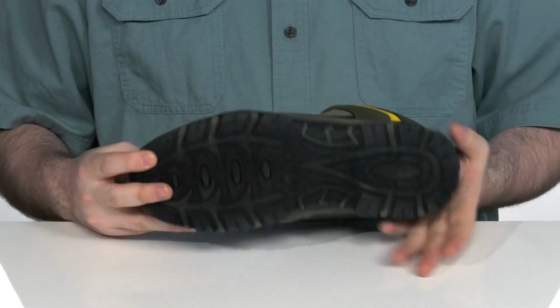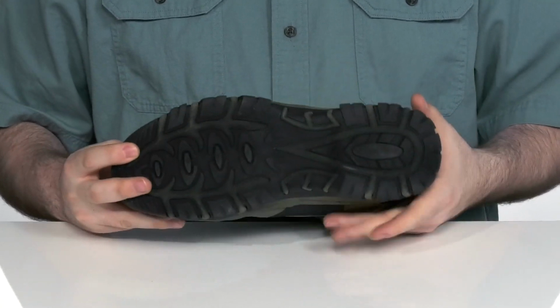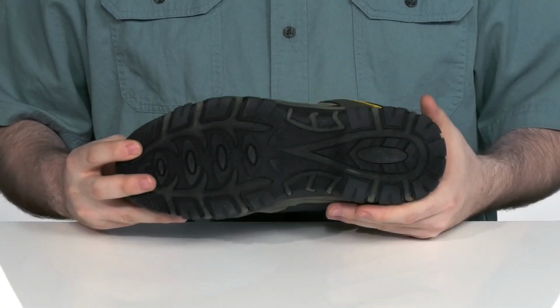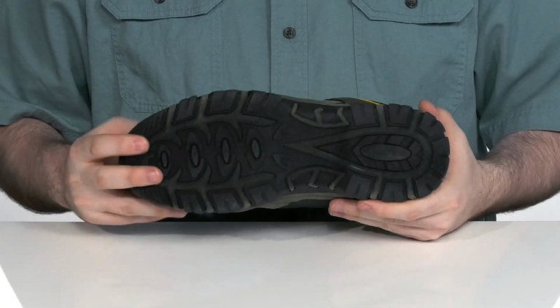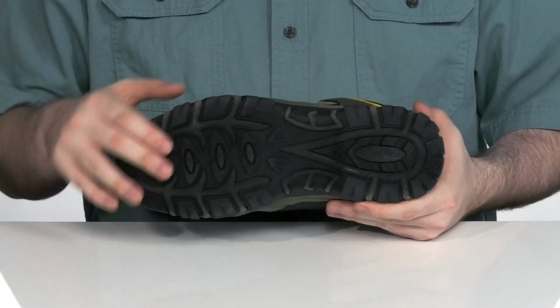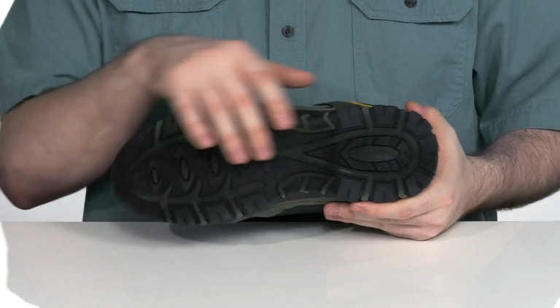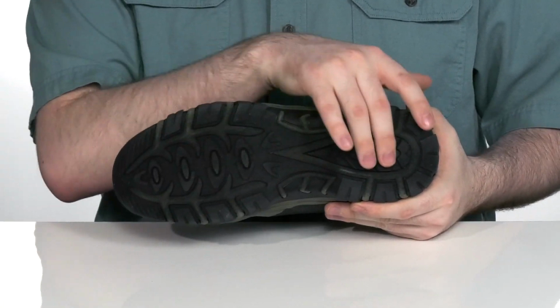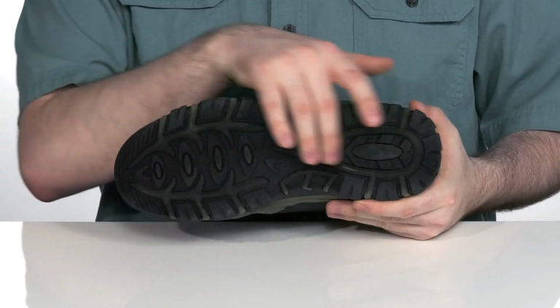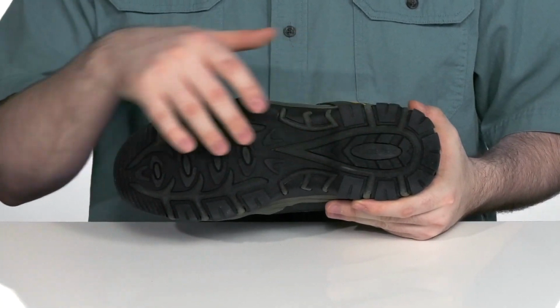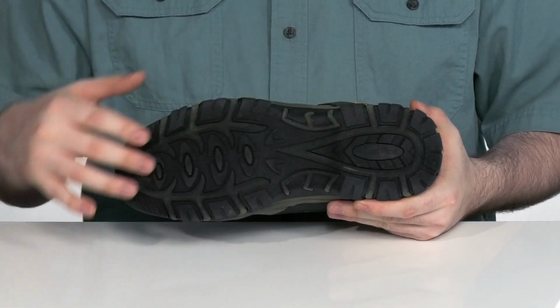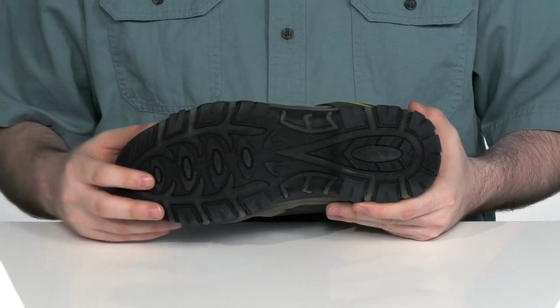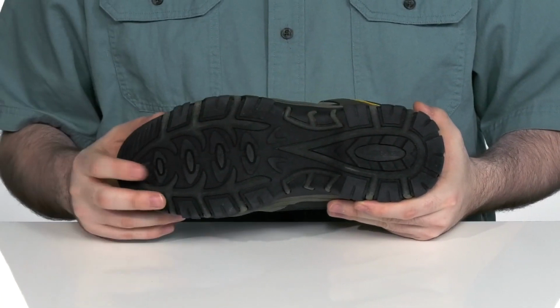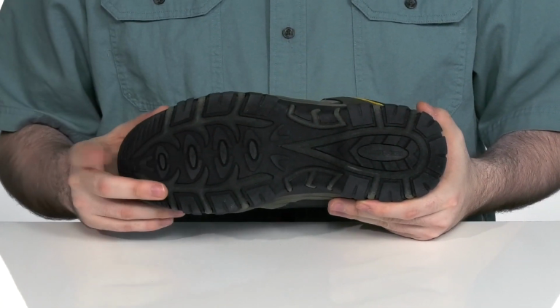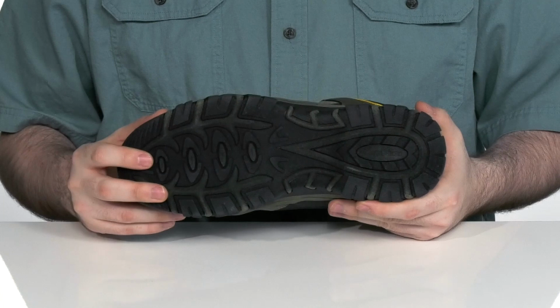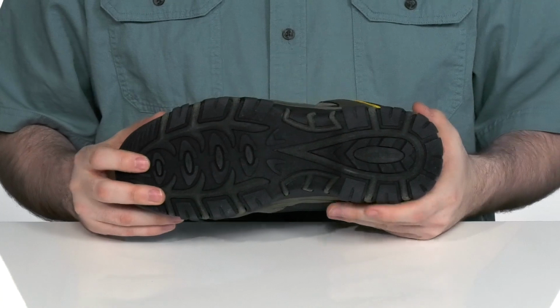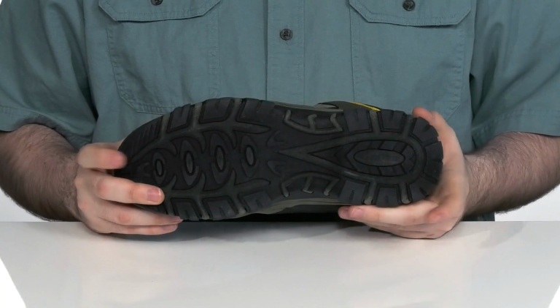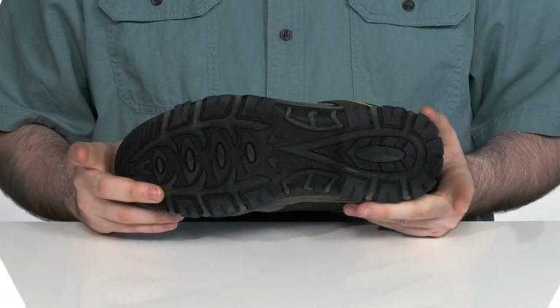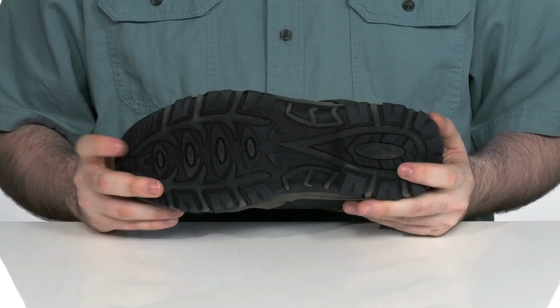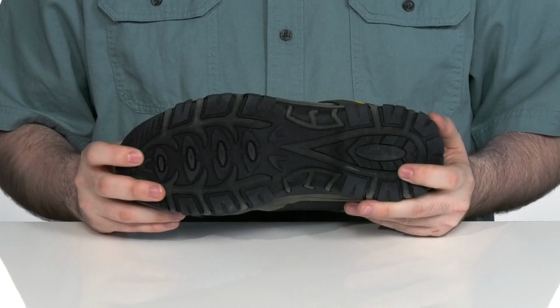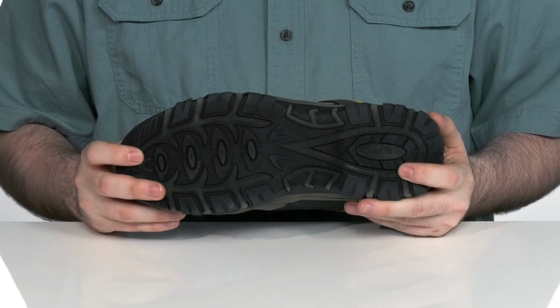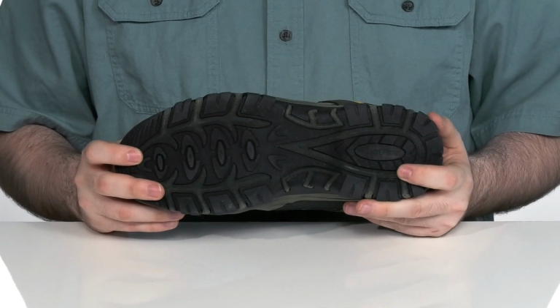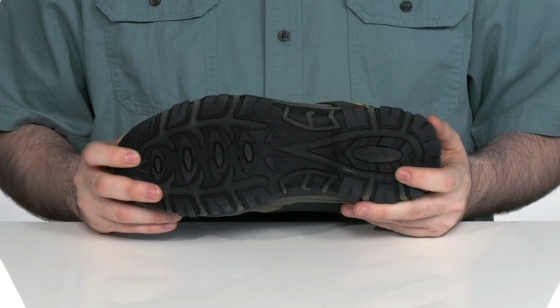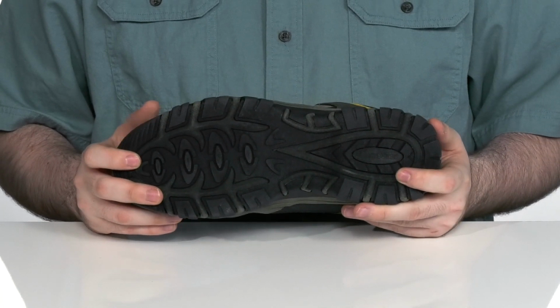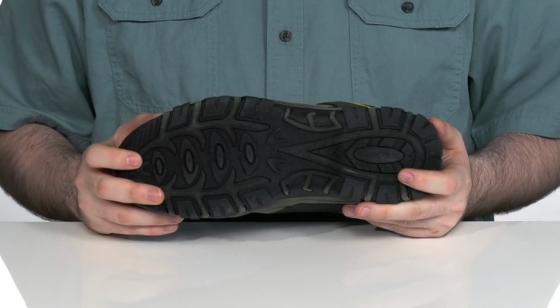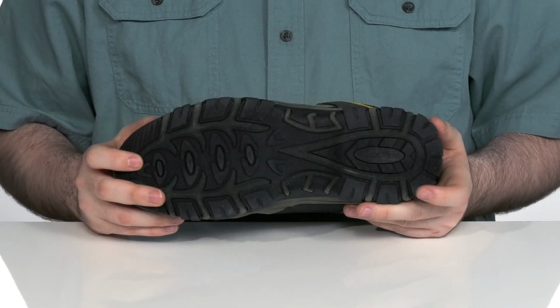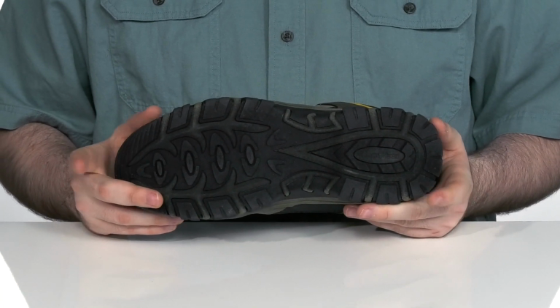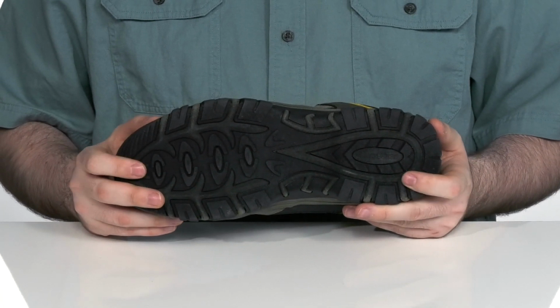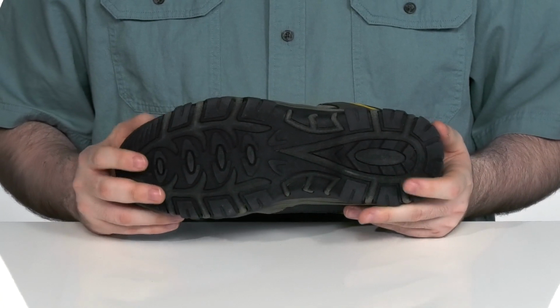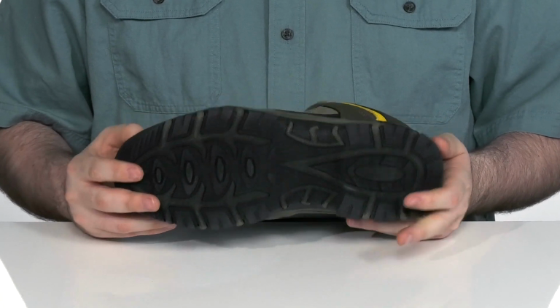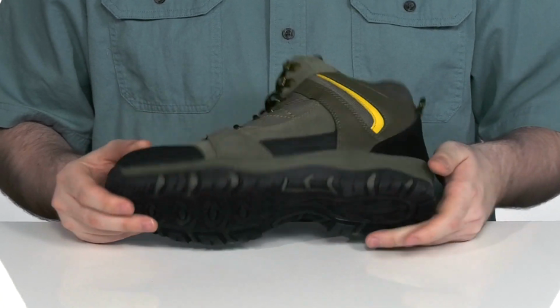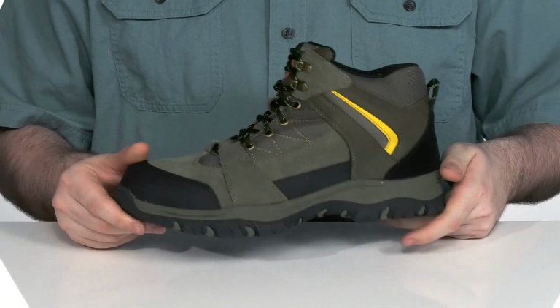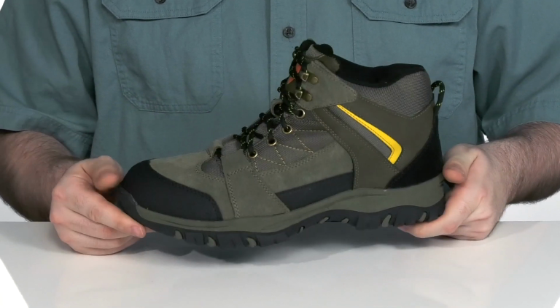The outsole is made with a rugged synthetic and textile to keep you feeling fresh and stable as you're out exploring the world.